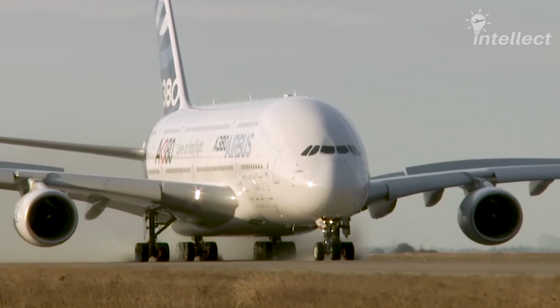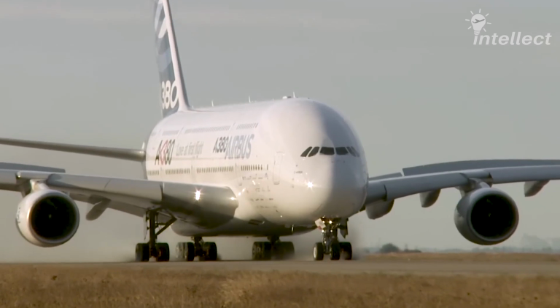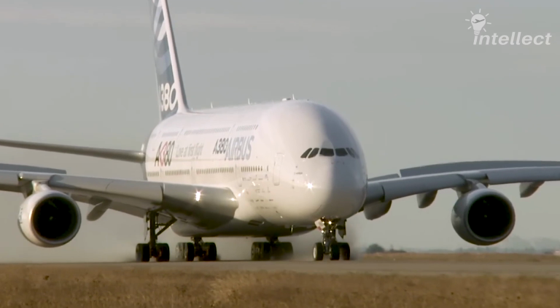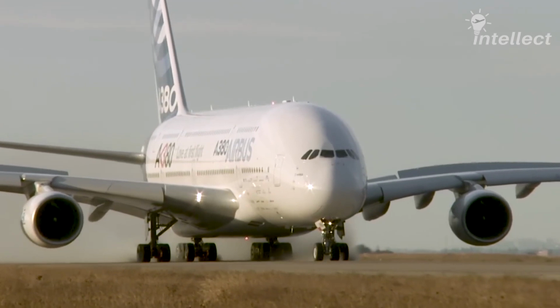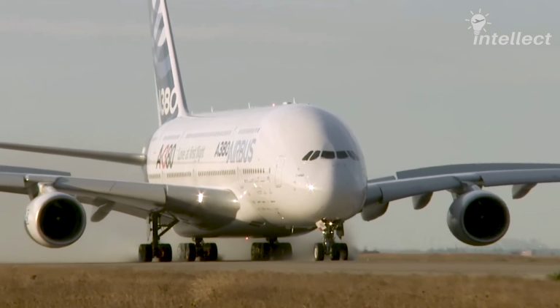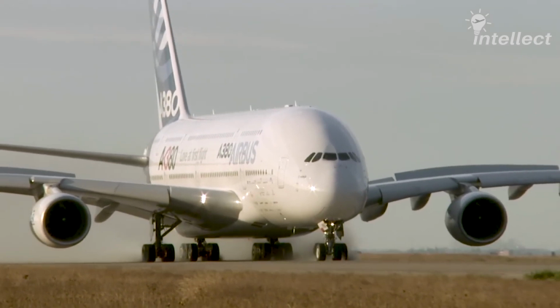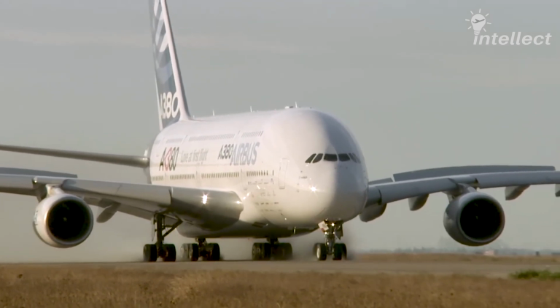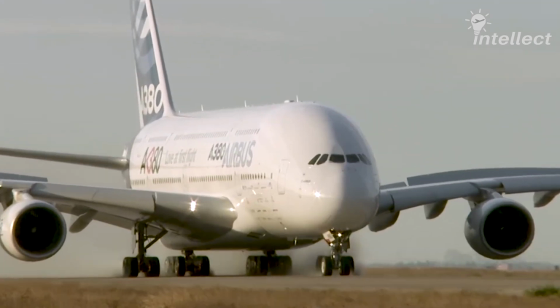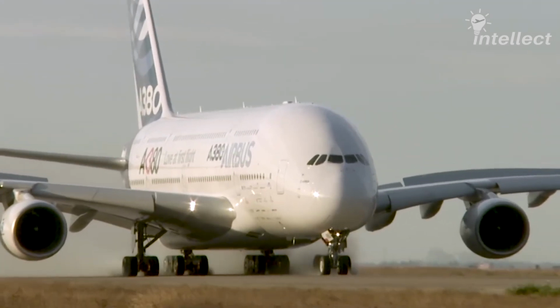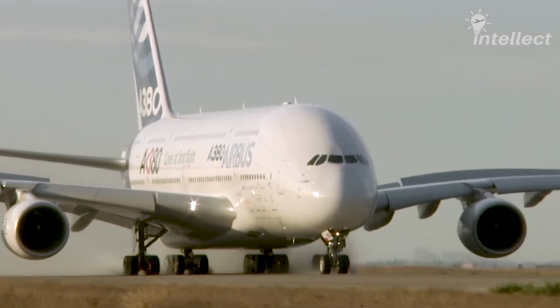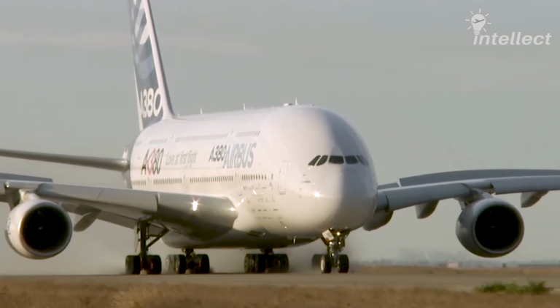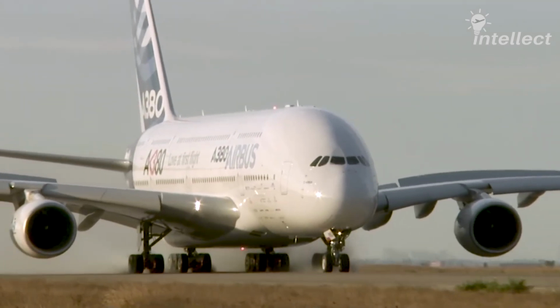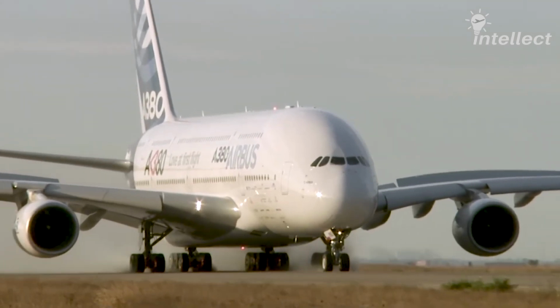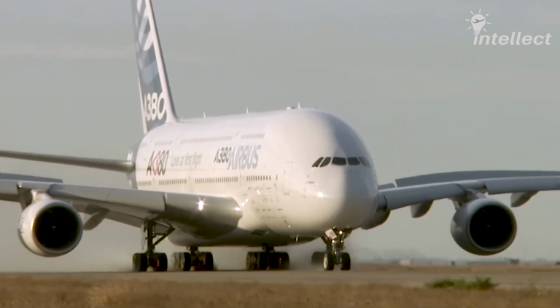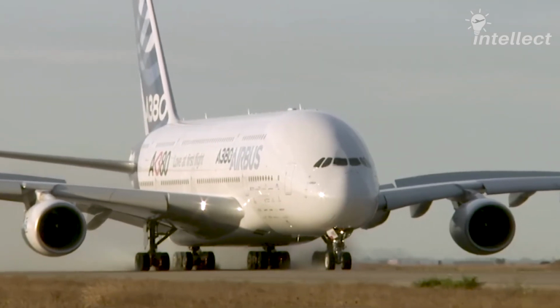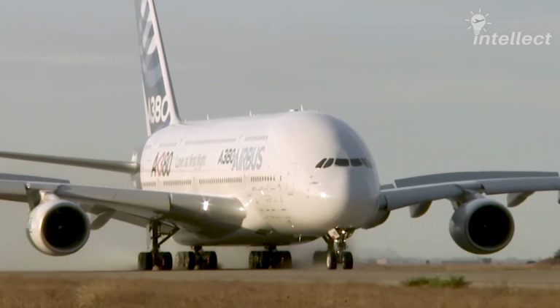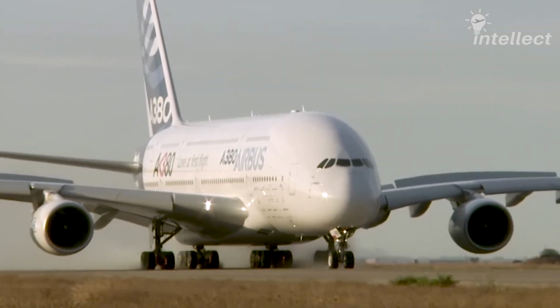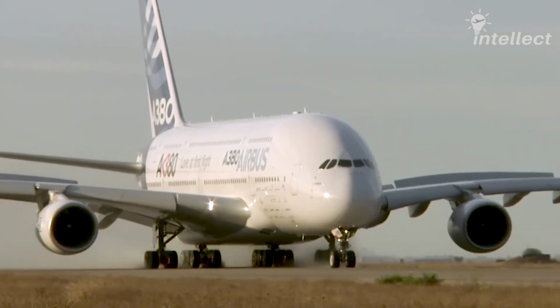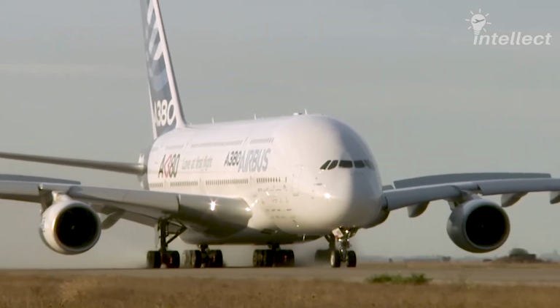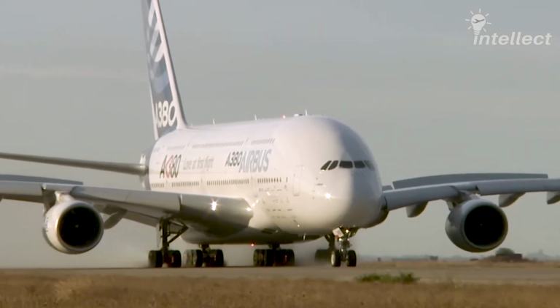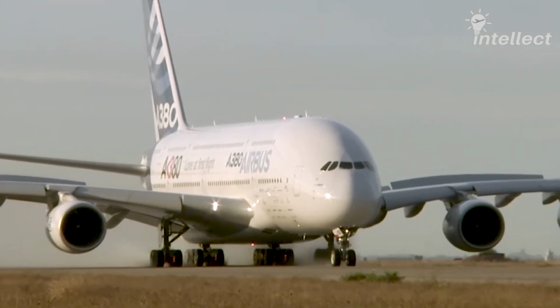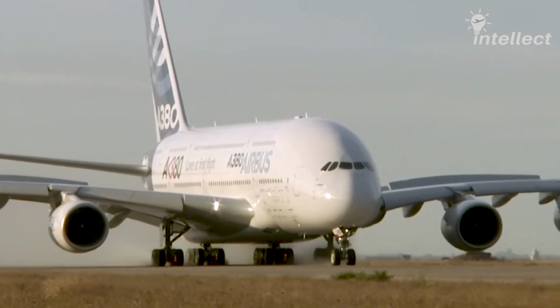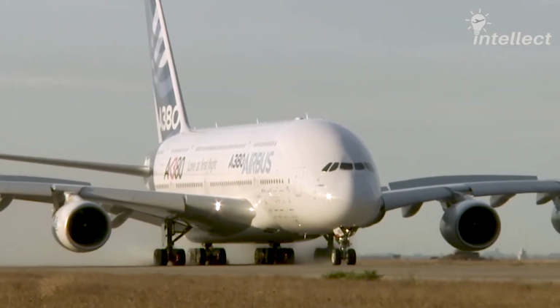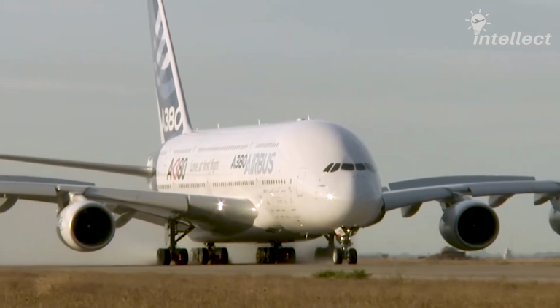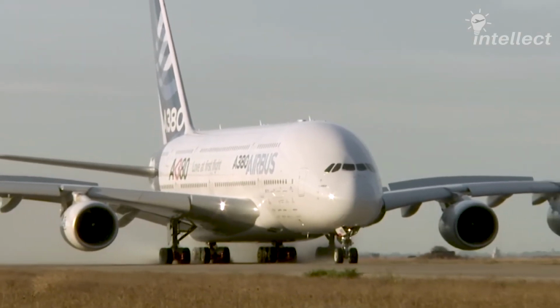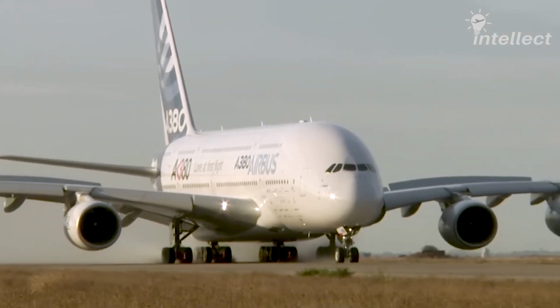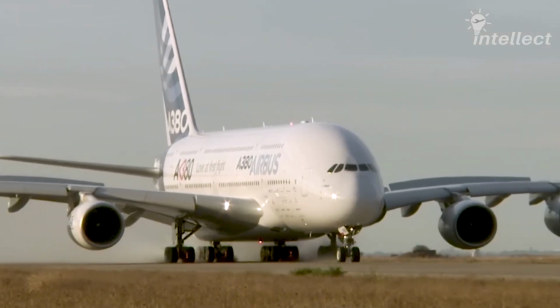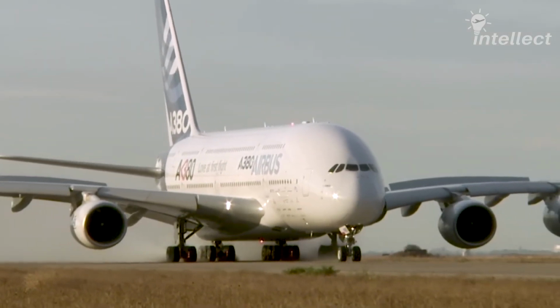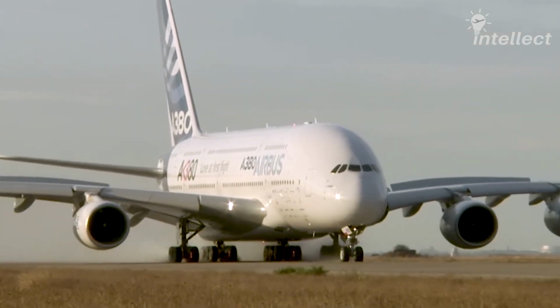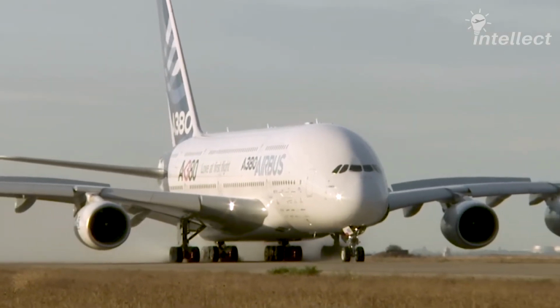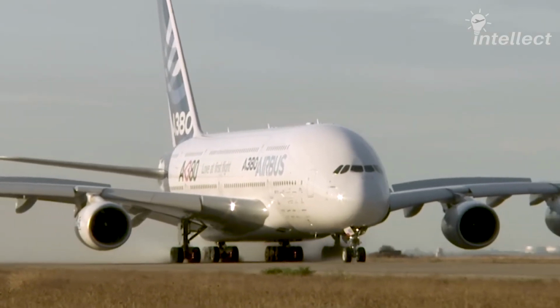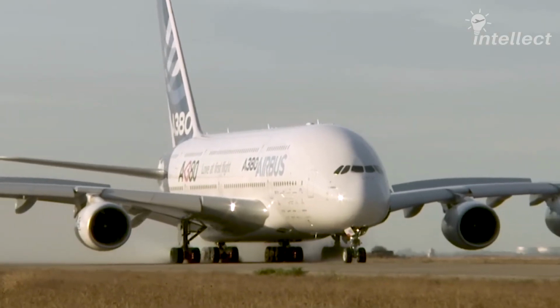This increases the temperature of the carbon brakes to a value exceeding 2,500 degrees Fahrenheit.